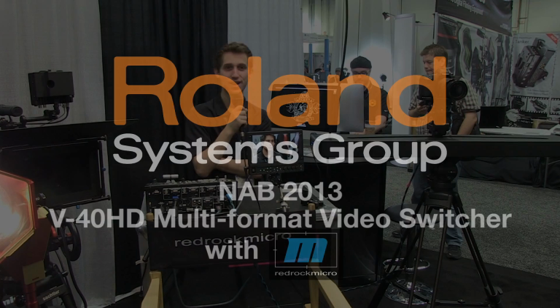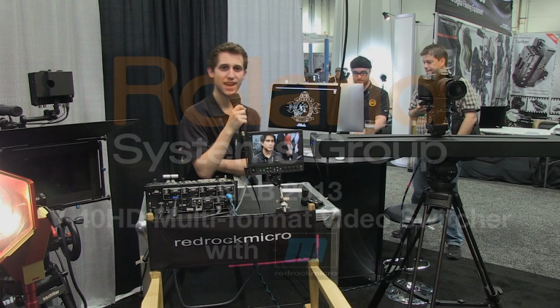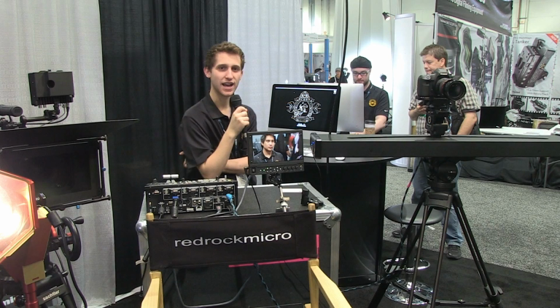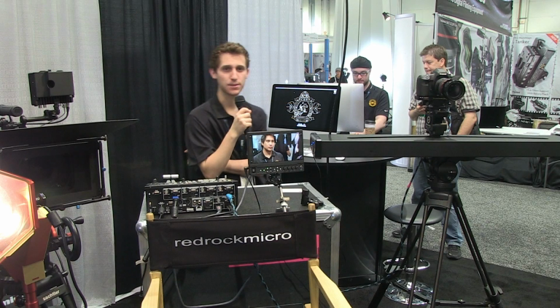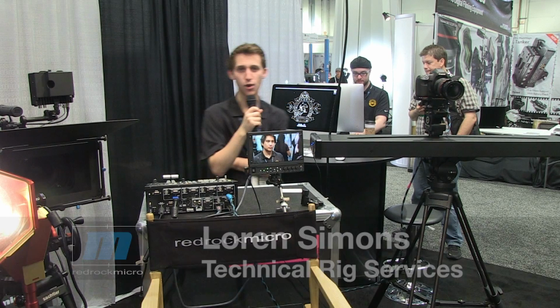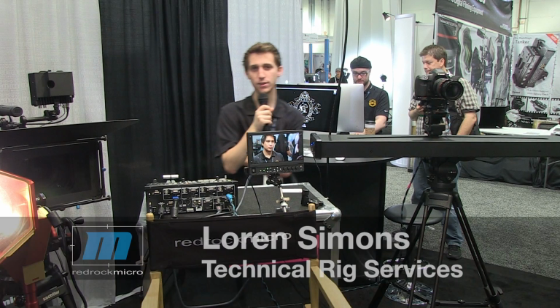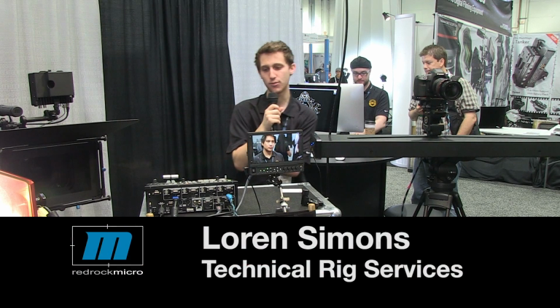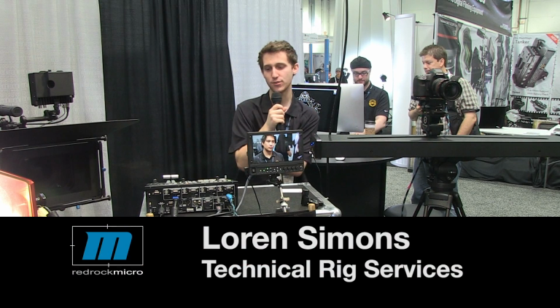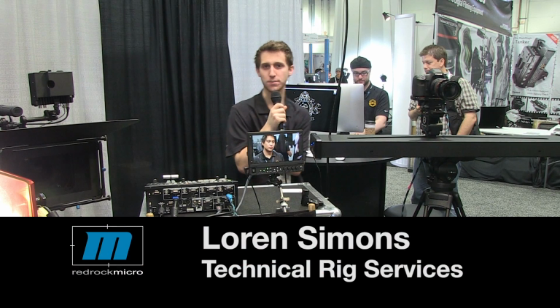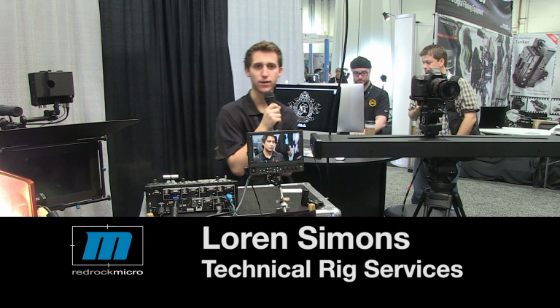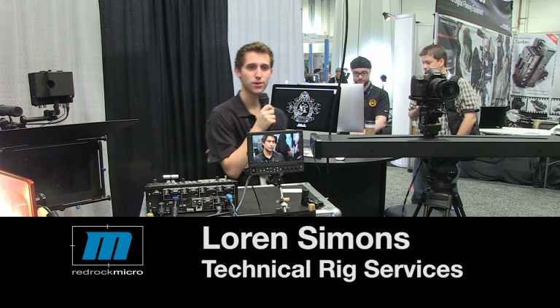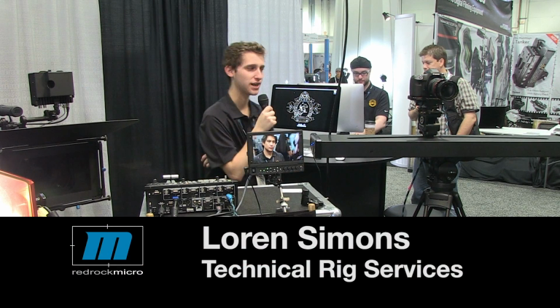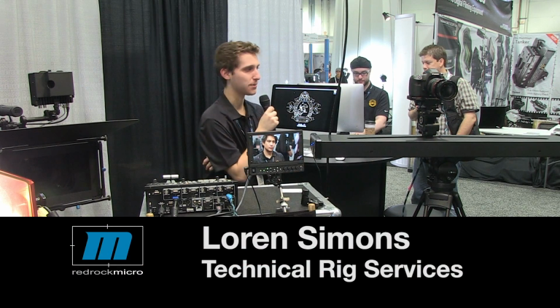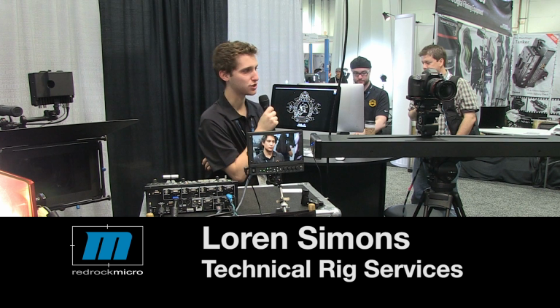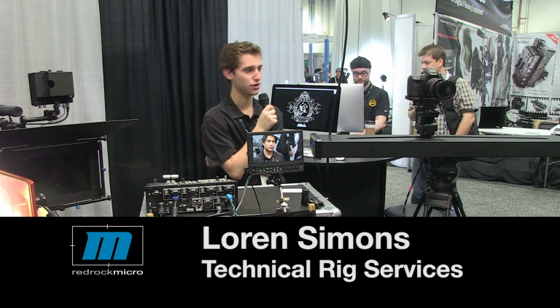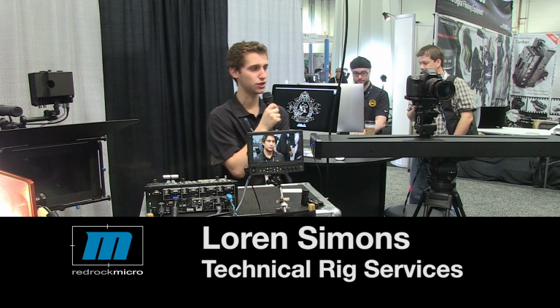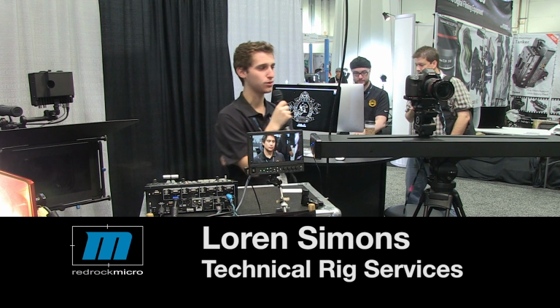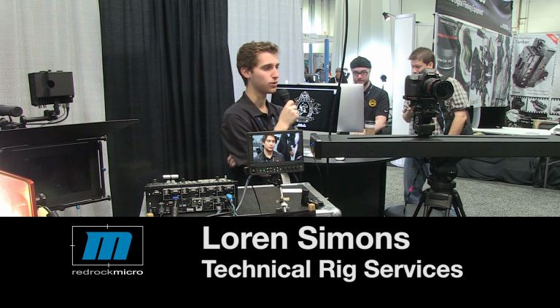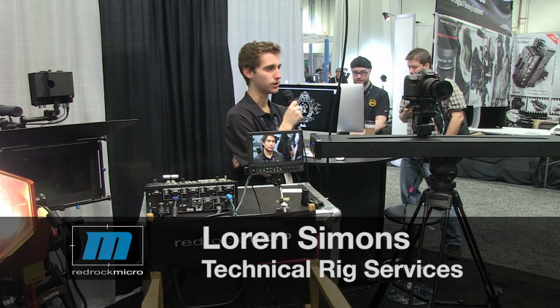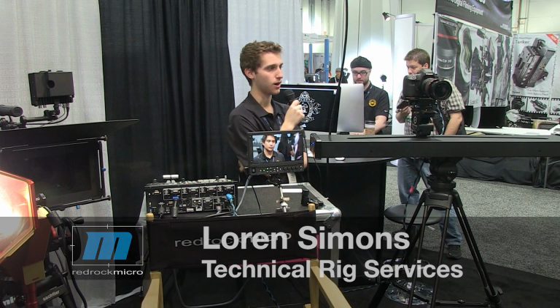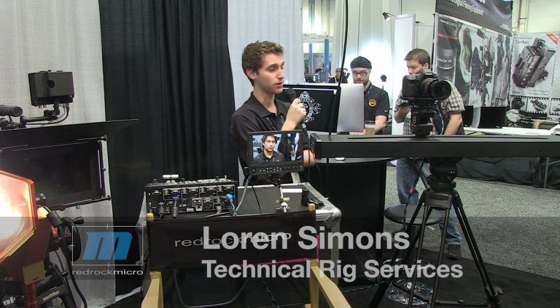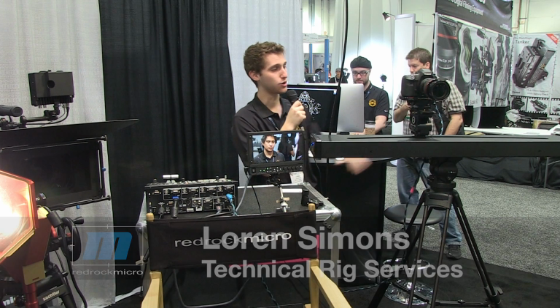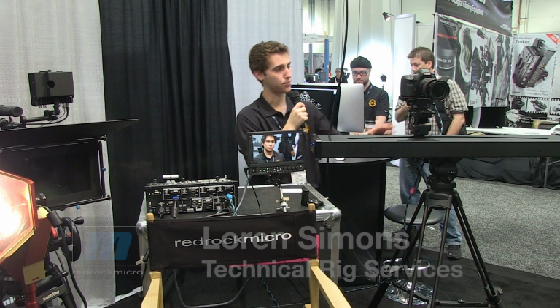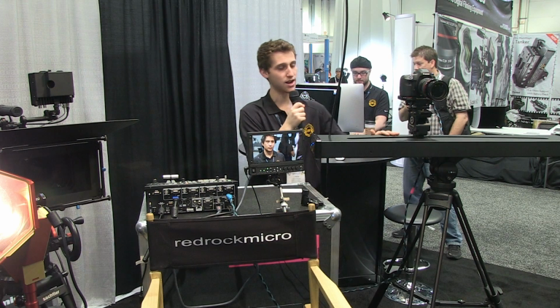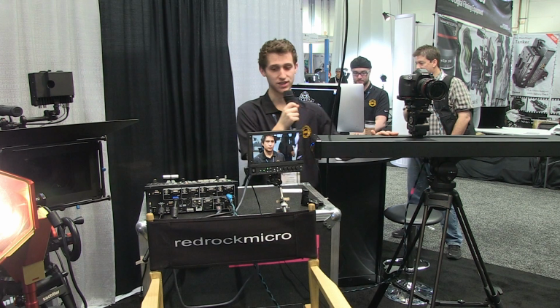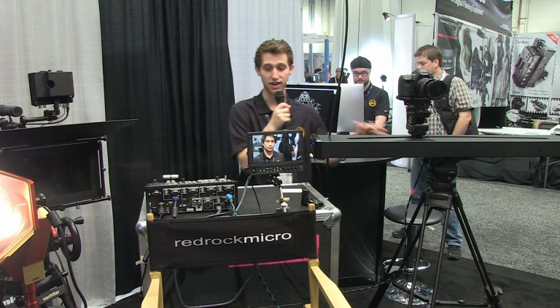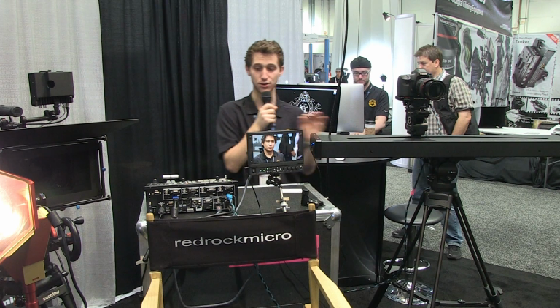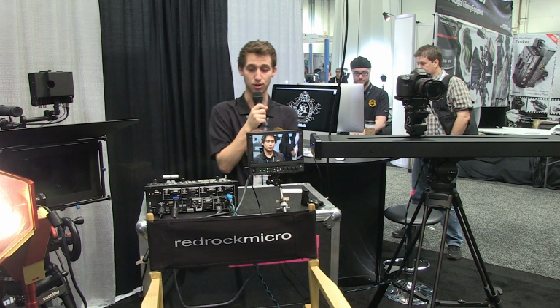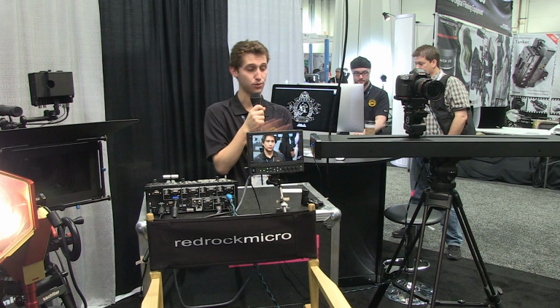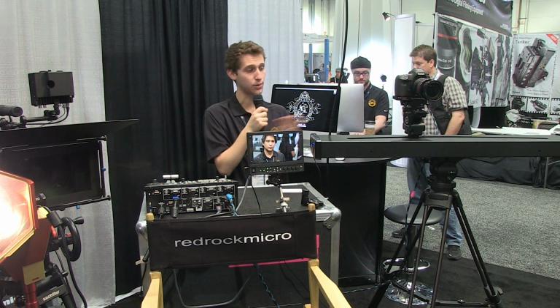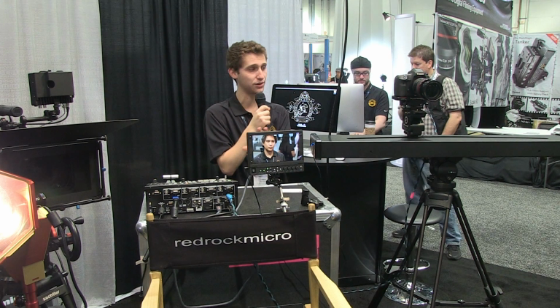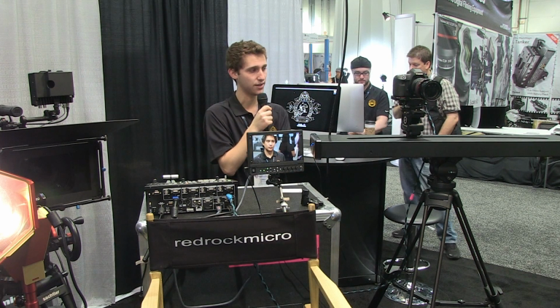Hey guys, I'm Loren. I'm from RedRock Micro and today I'm going to show you two really cool products that actually work really well together.